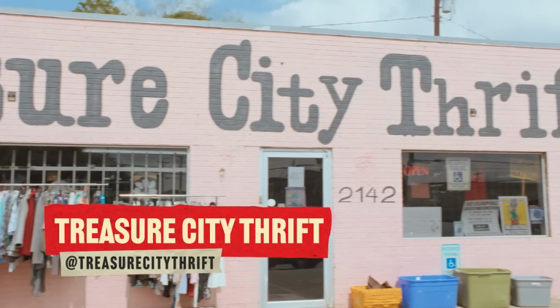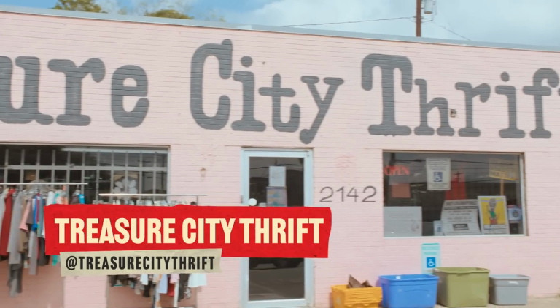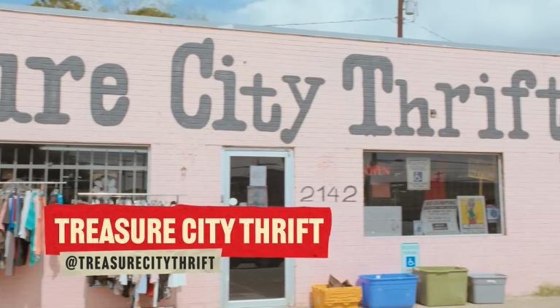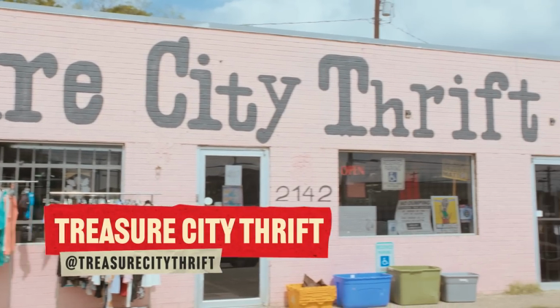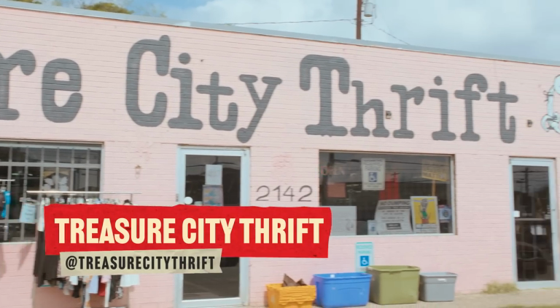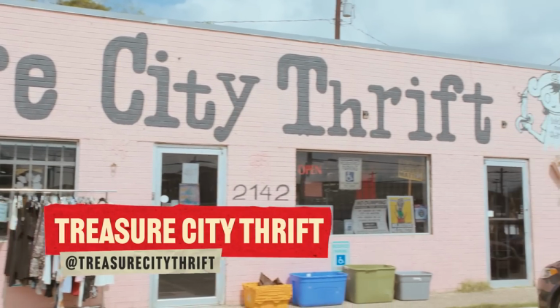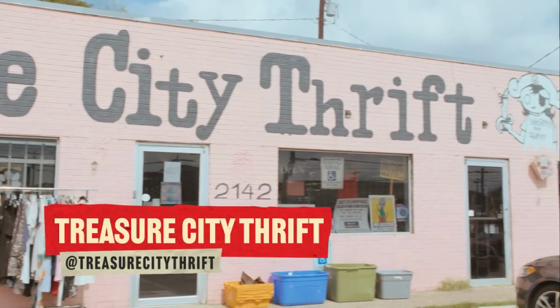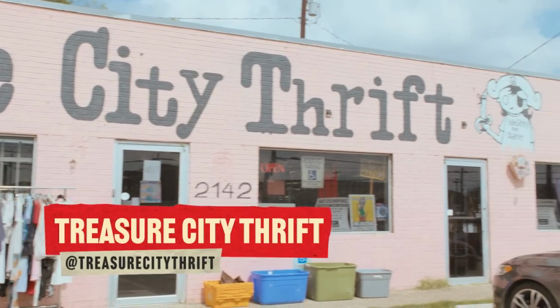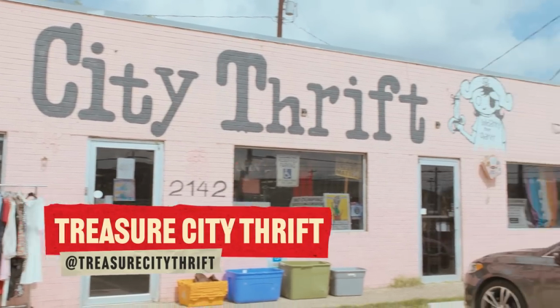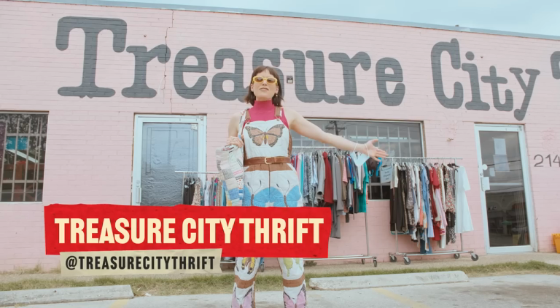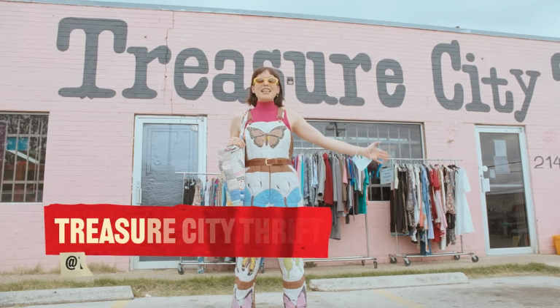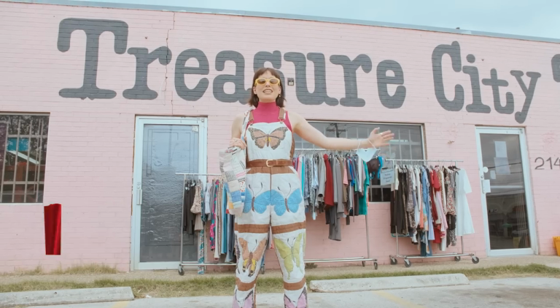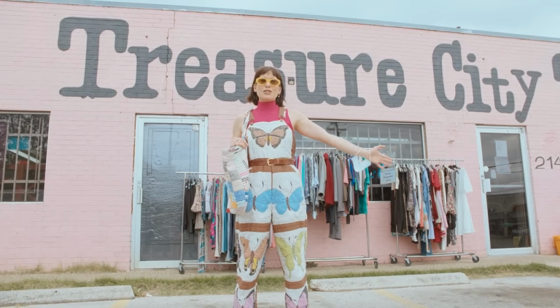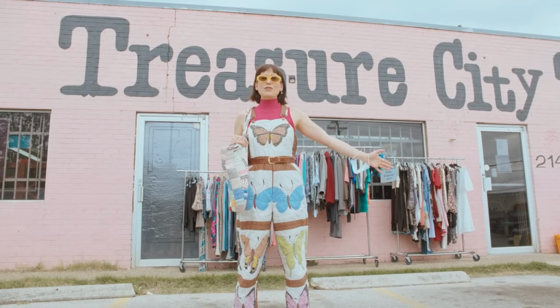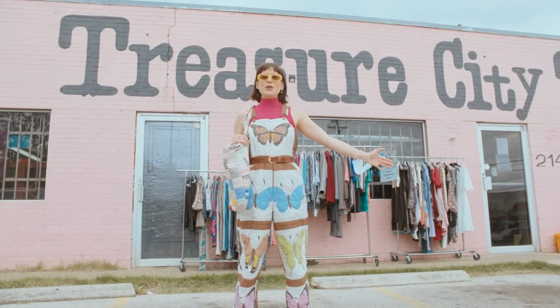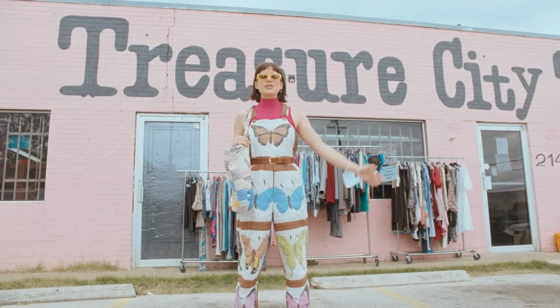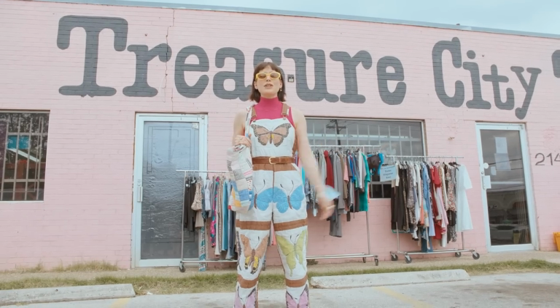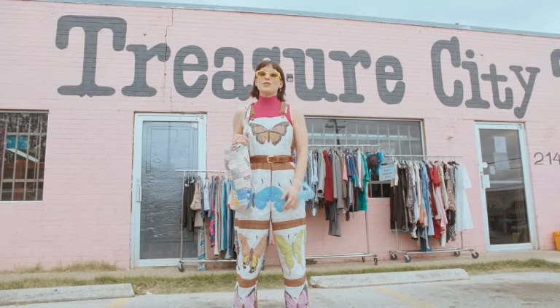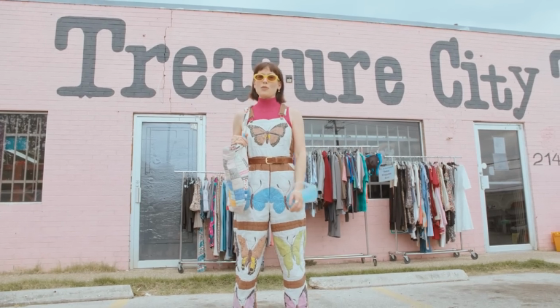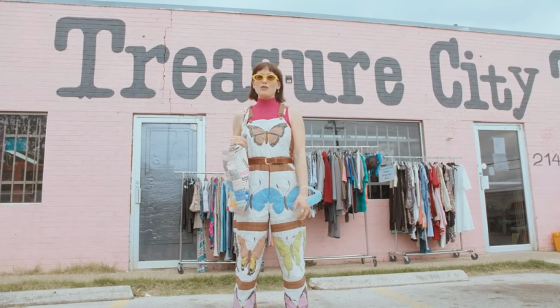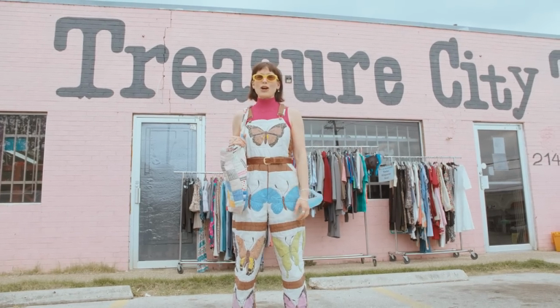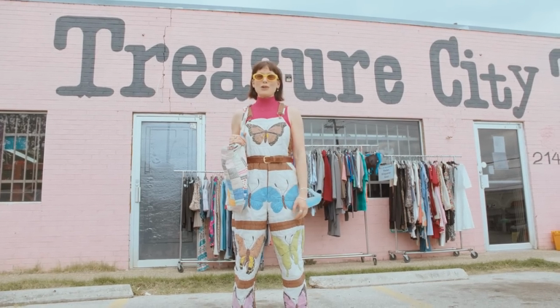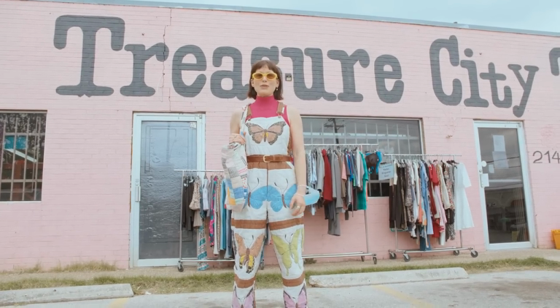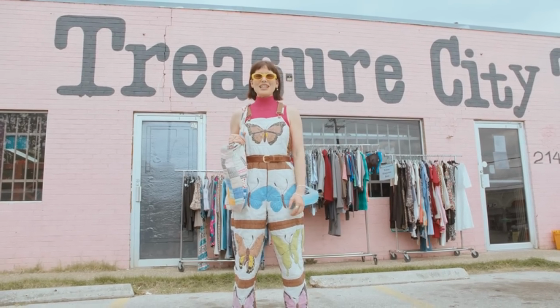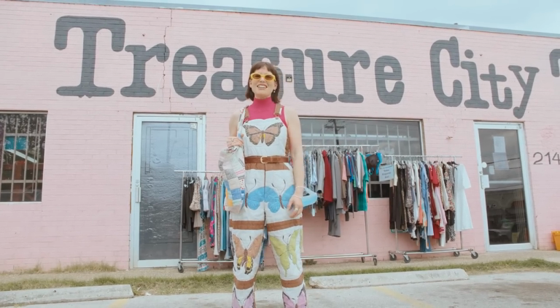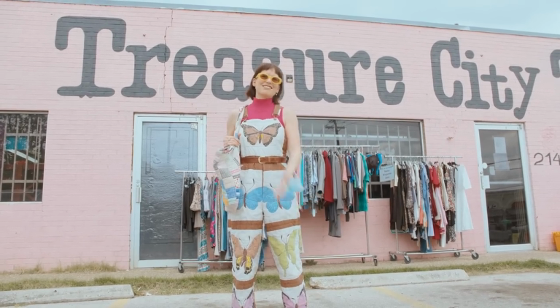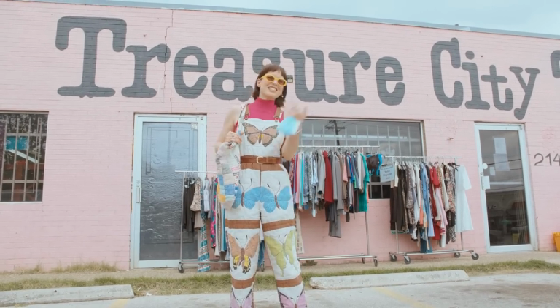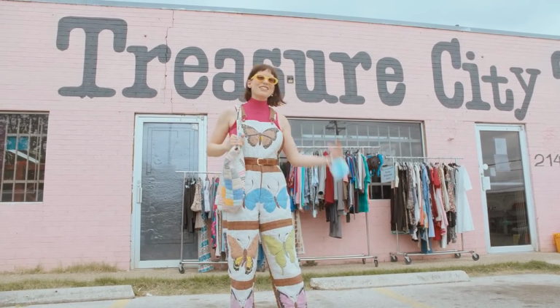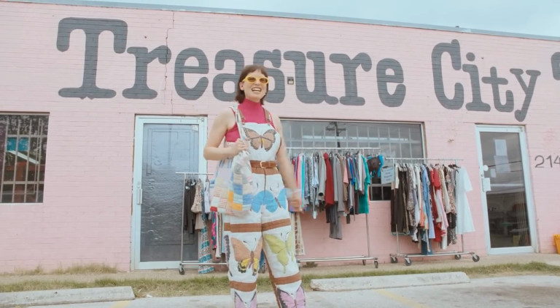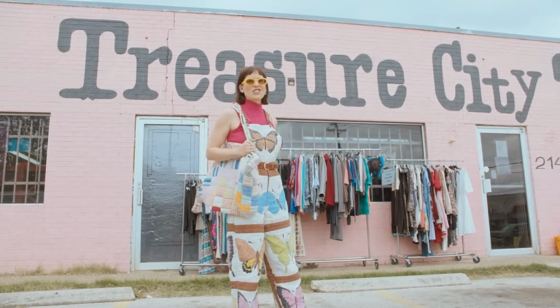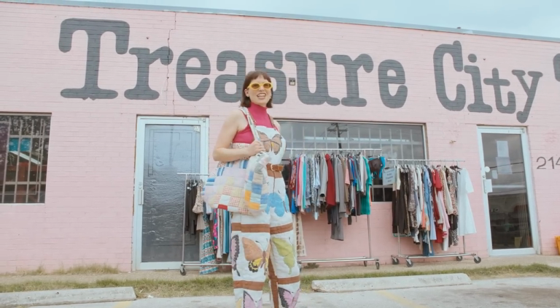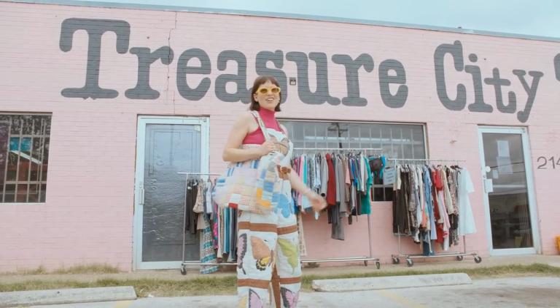We're here at Treasure City Thrift, and this thrift store is doing so much for our community. Let's go inside and check it out.